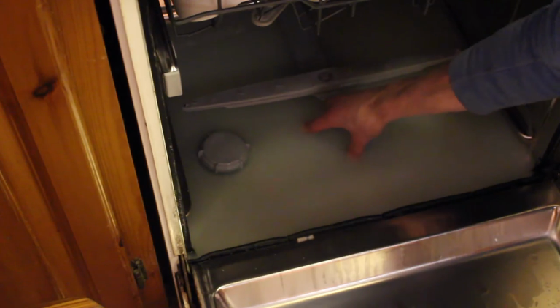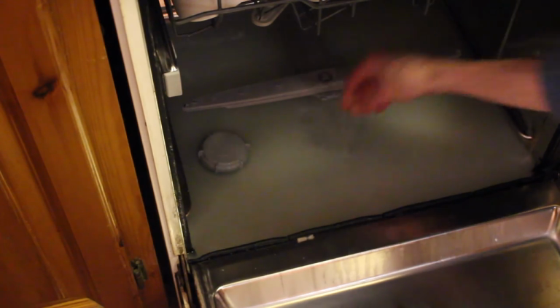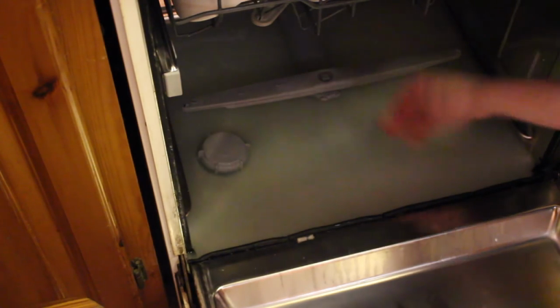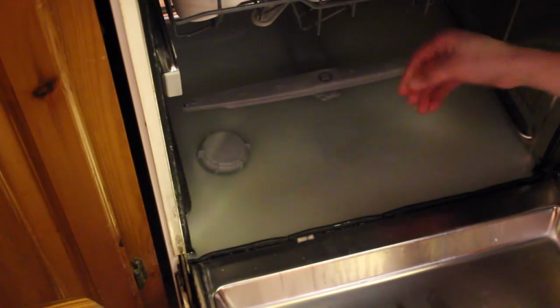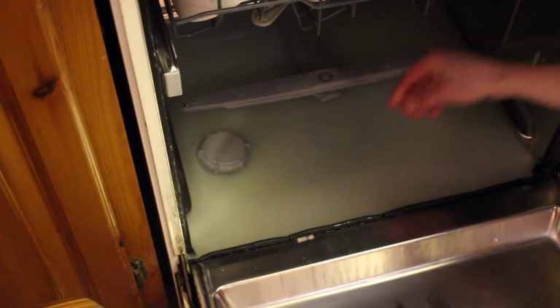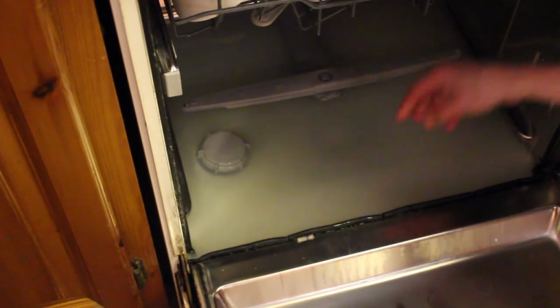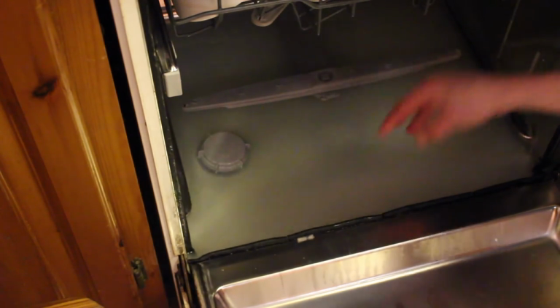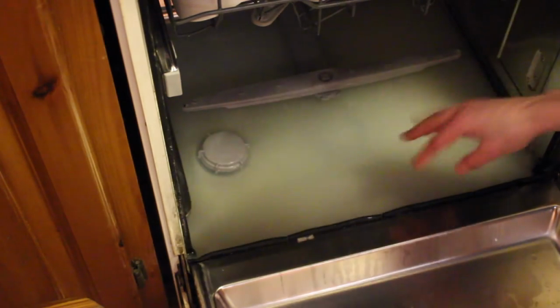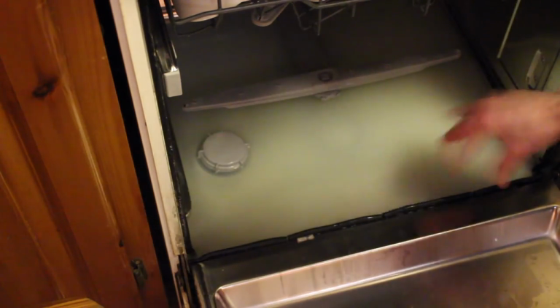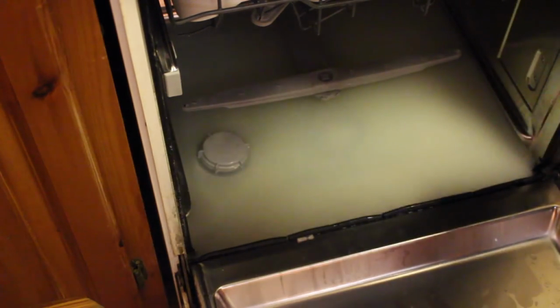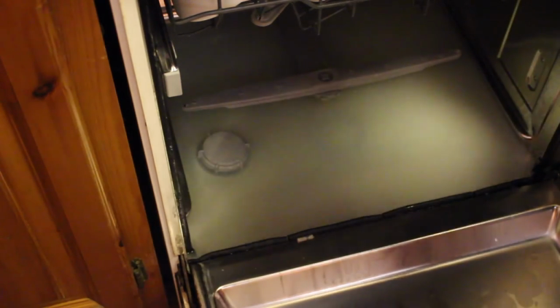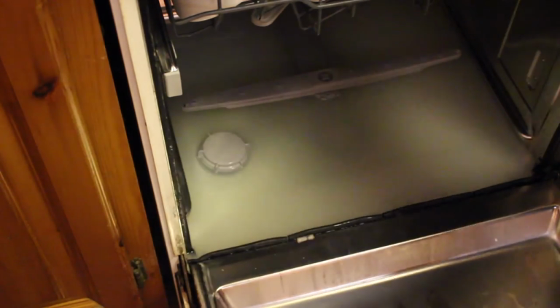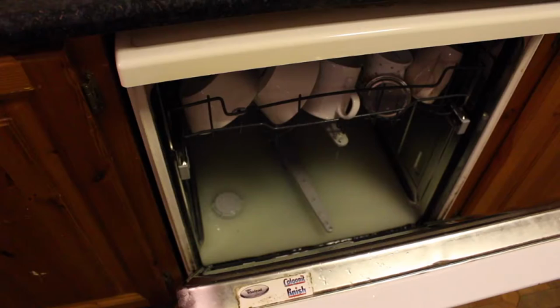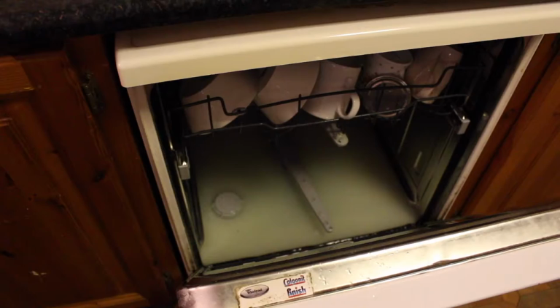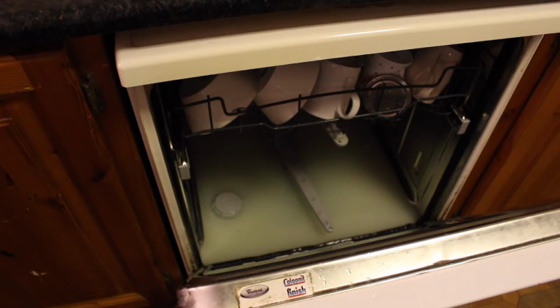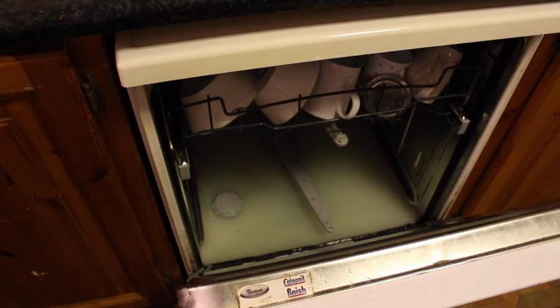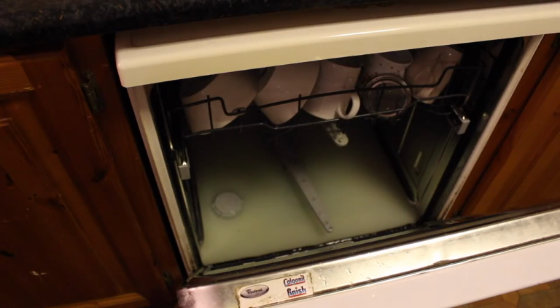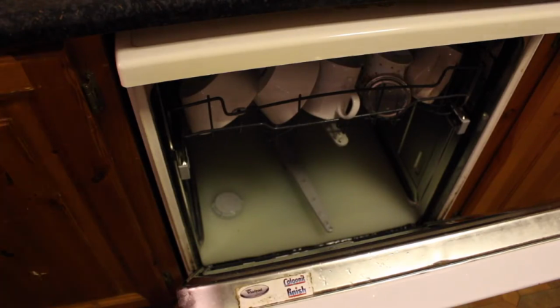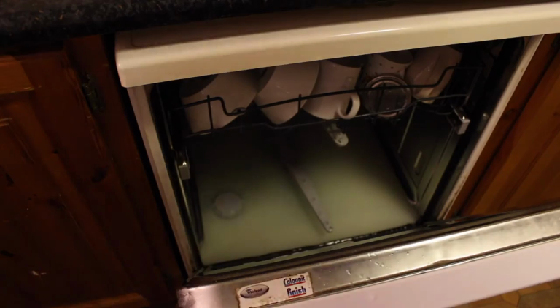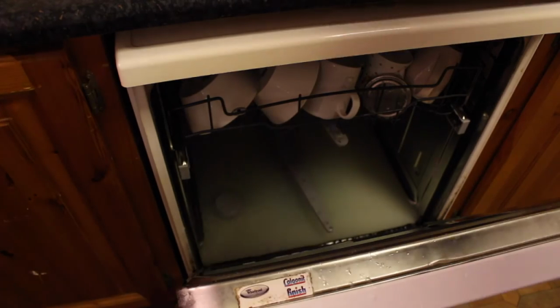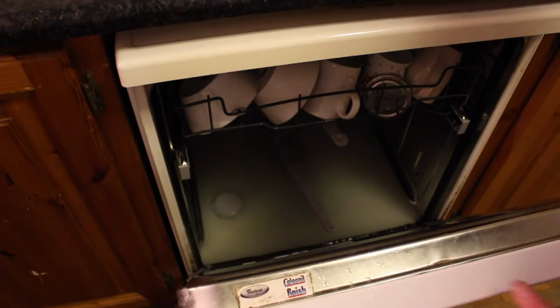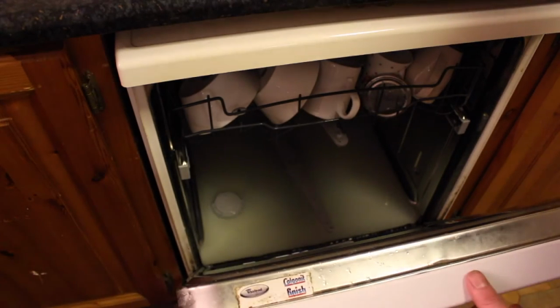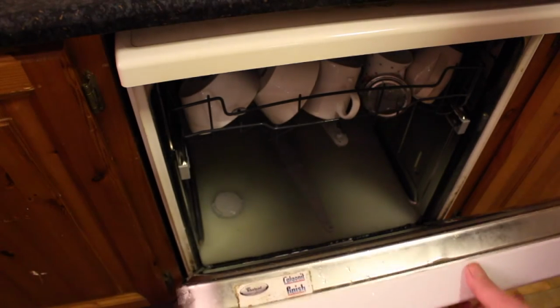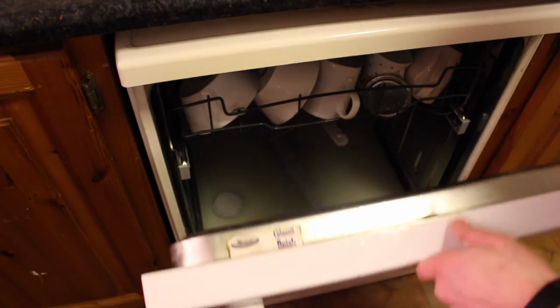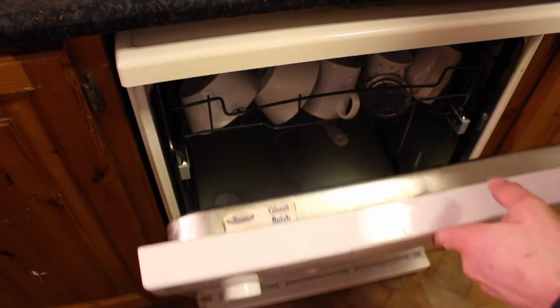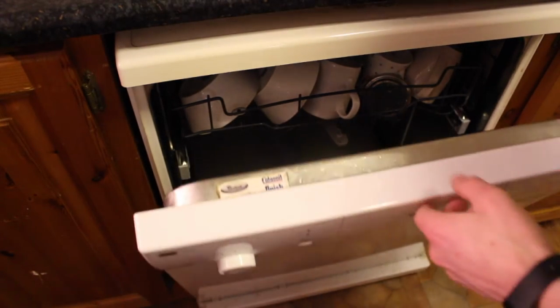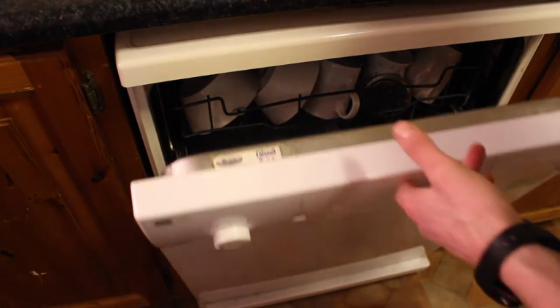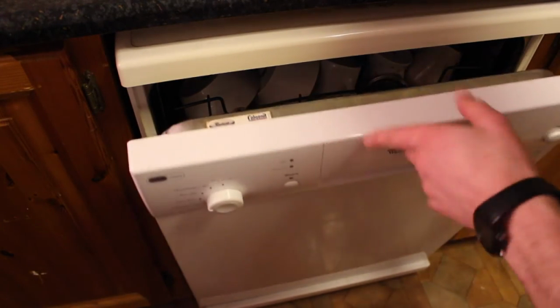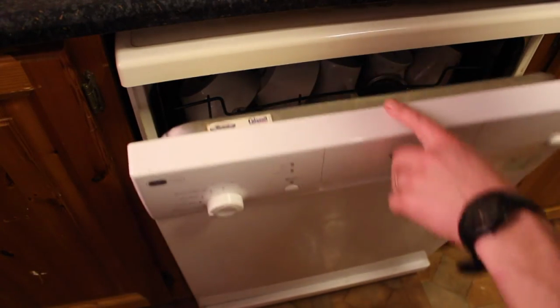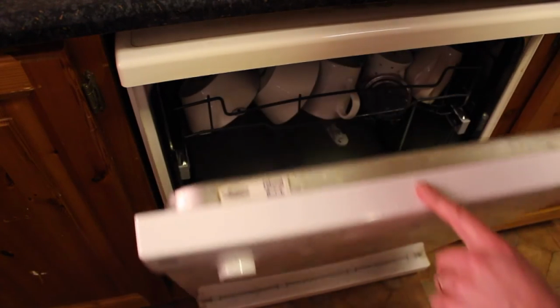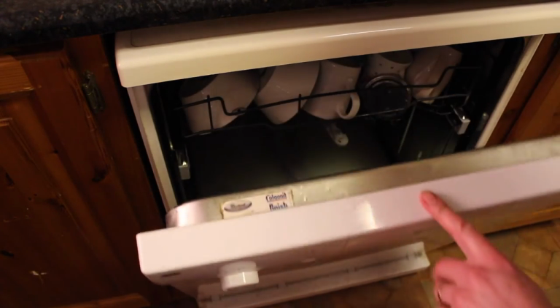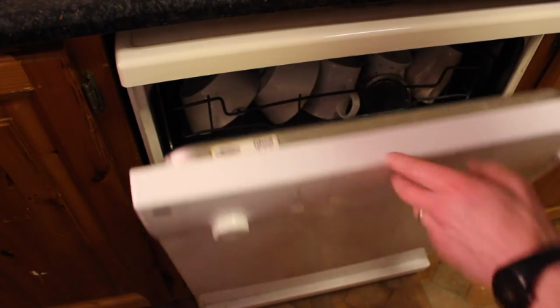The filter is locked in, so now we're just going to close the door and give it a run to see if it will drain out.